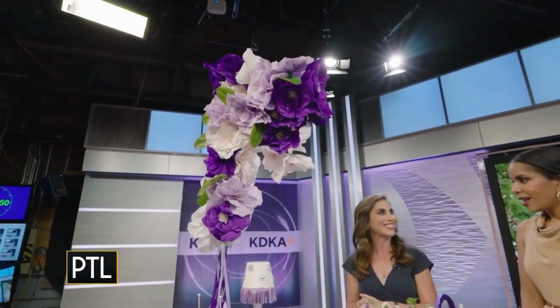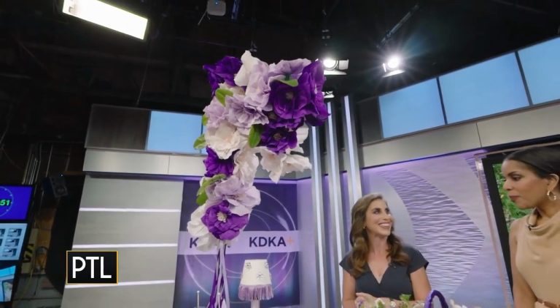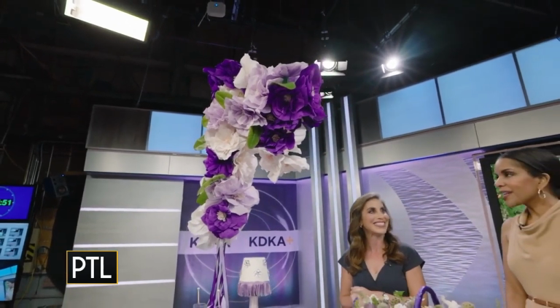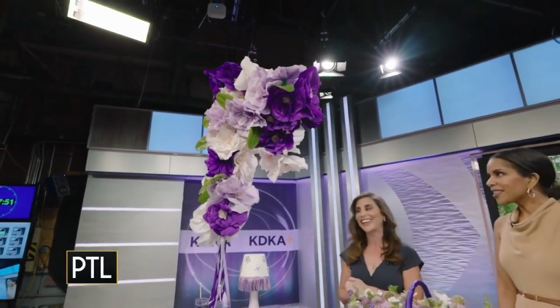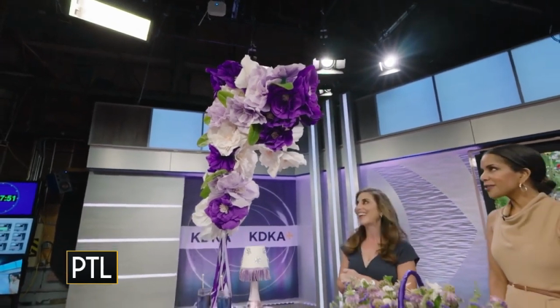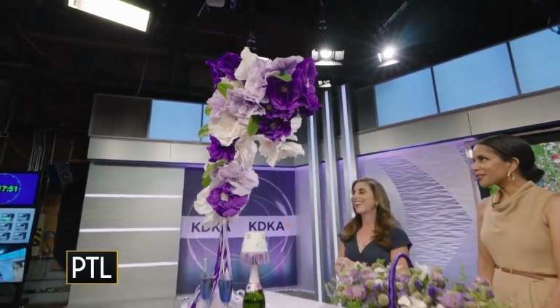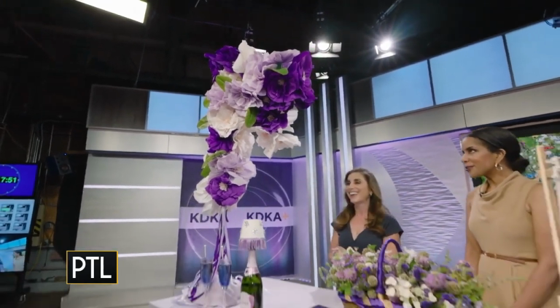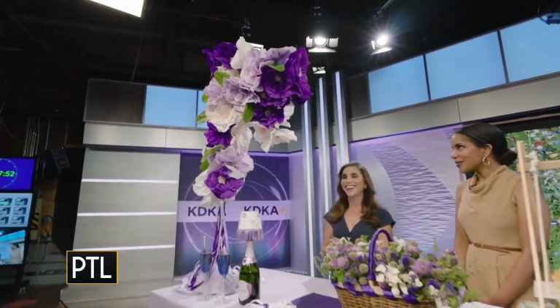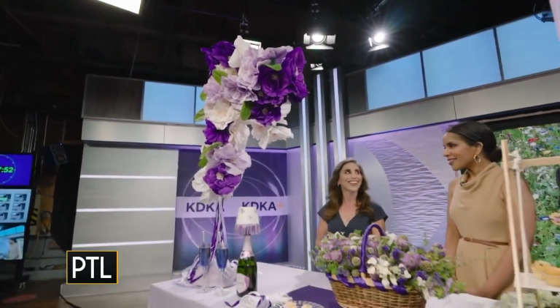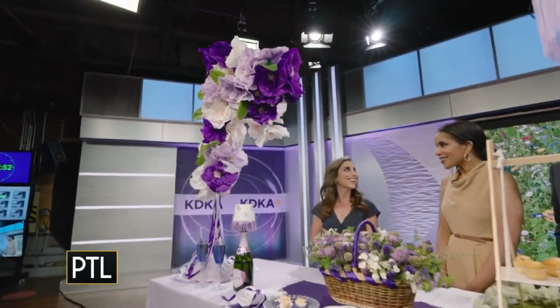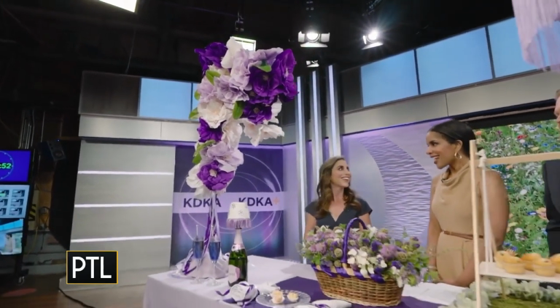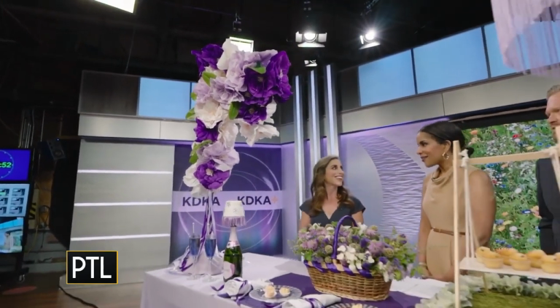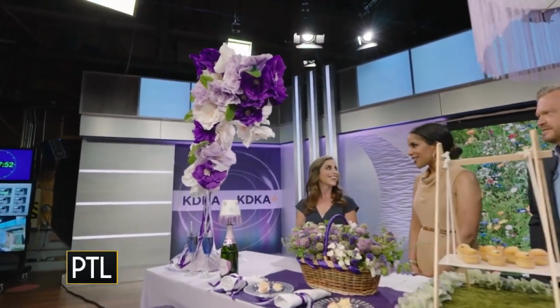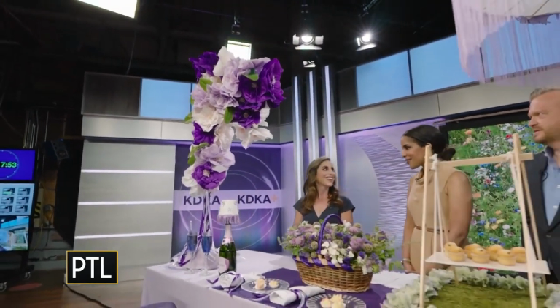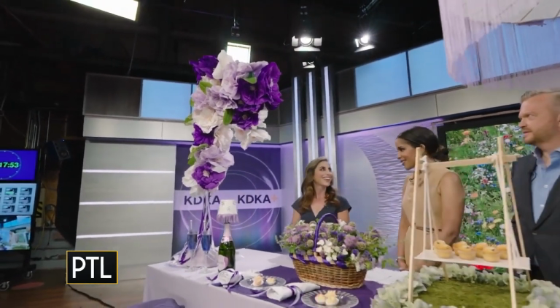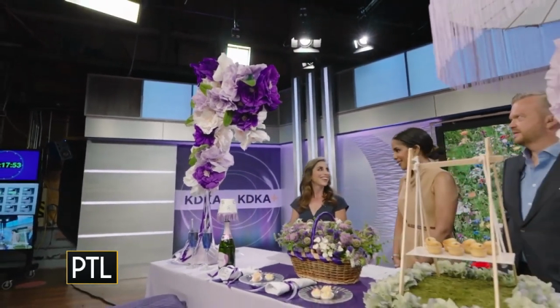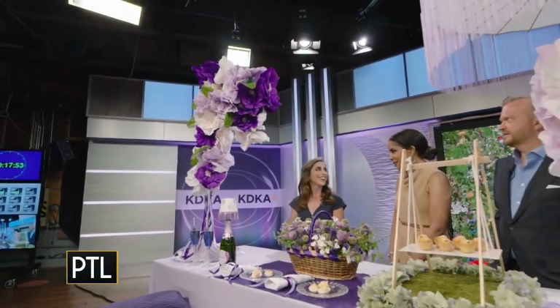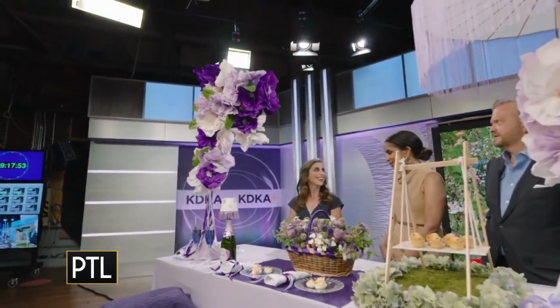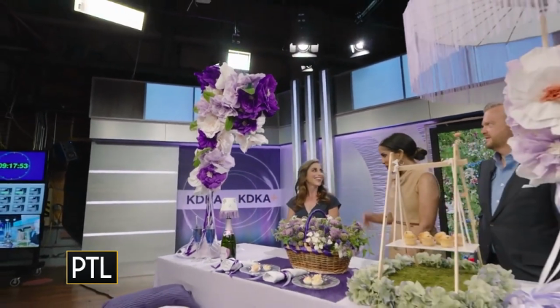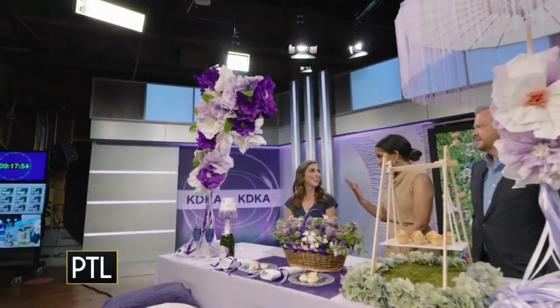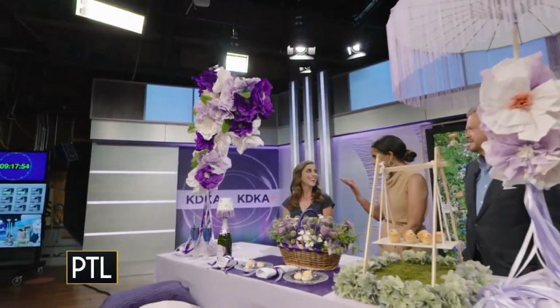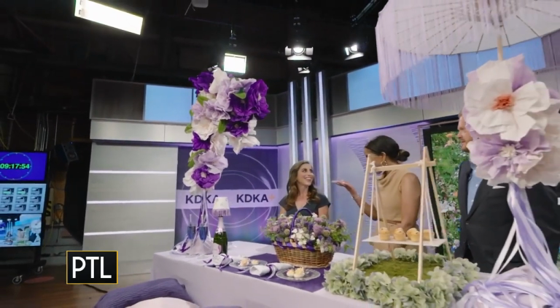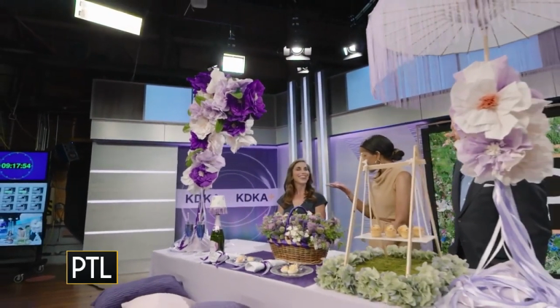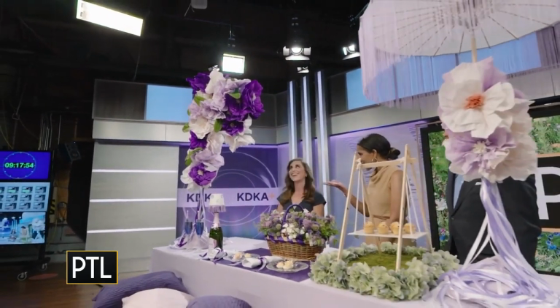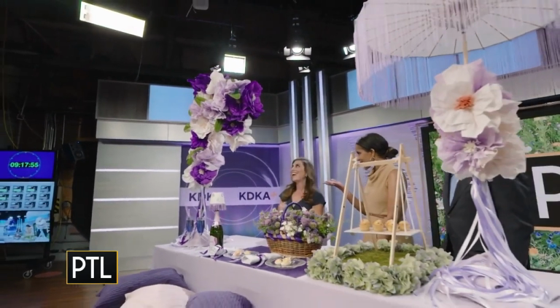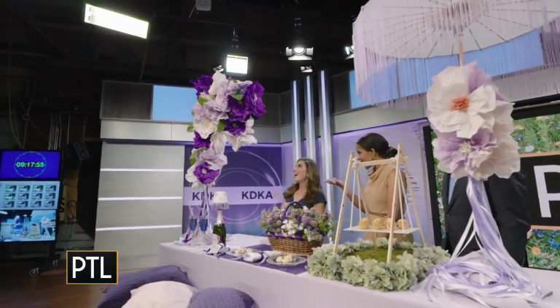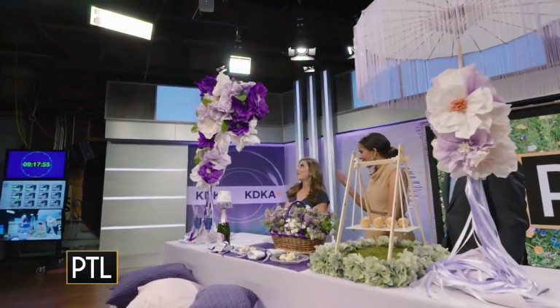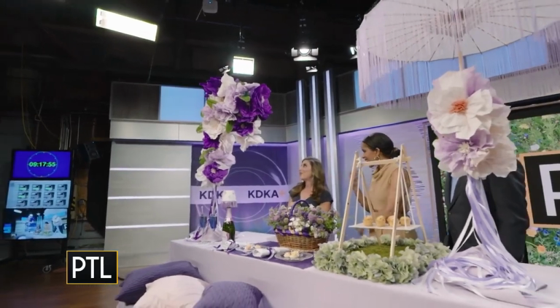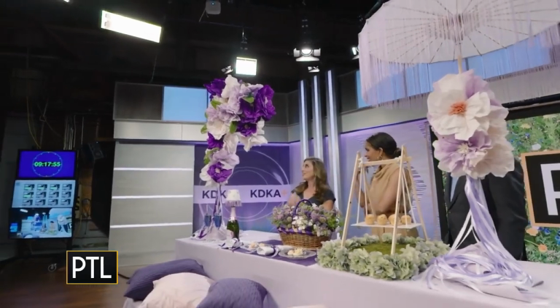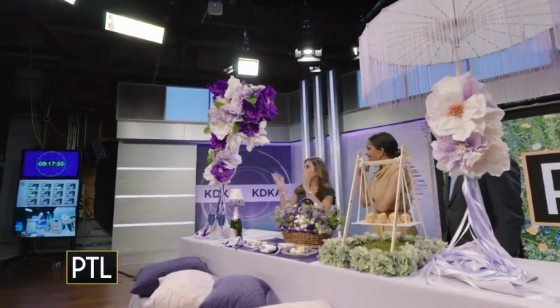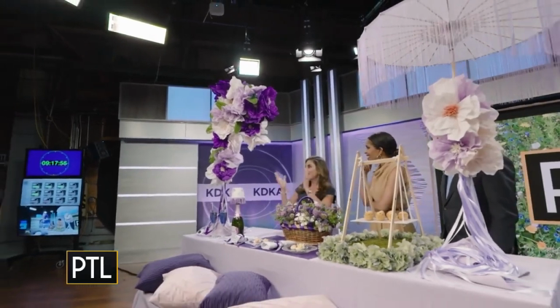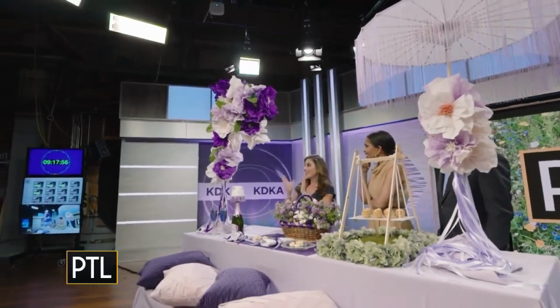It looks so real — I would never assume that these weren't real flowers. Thank you, yeah.